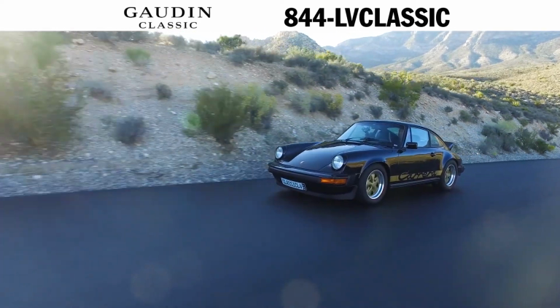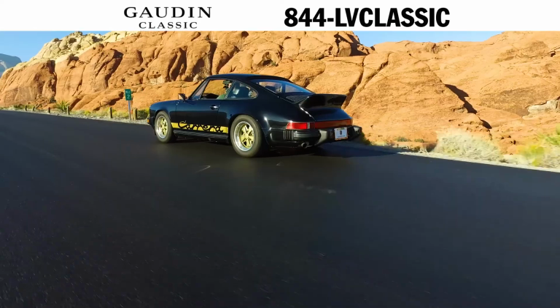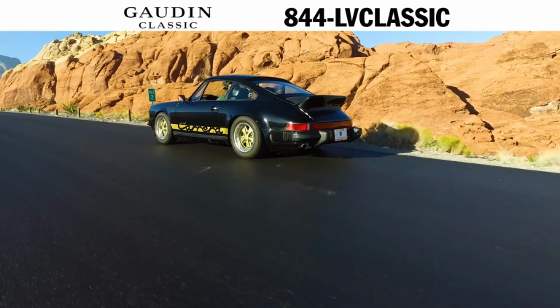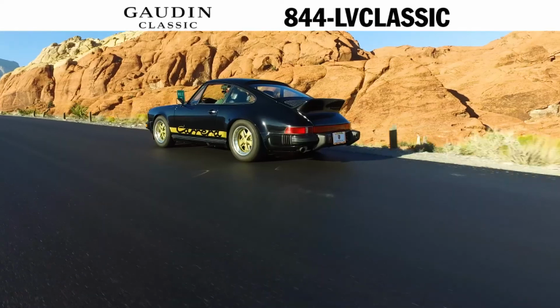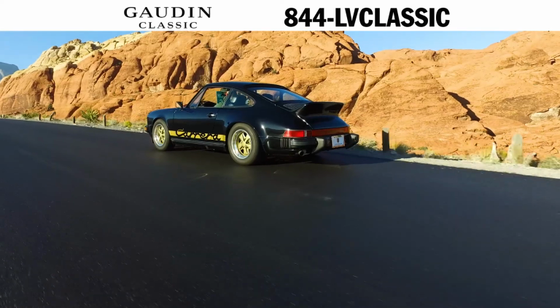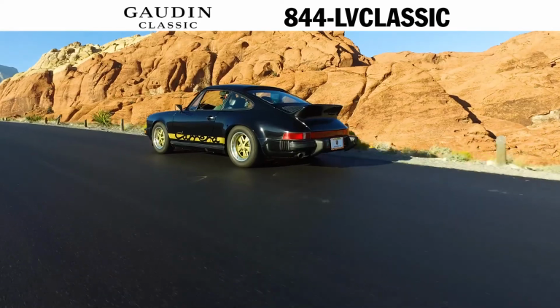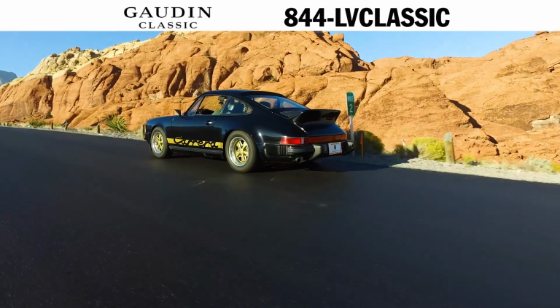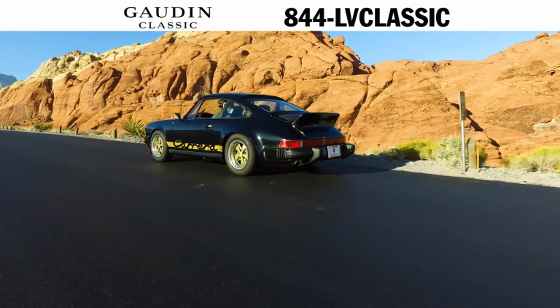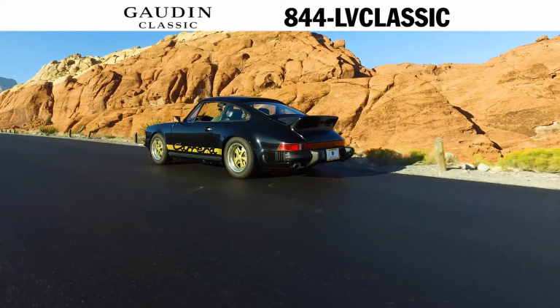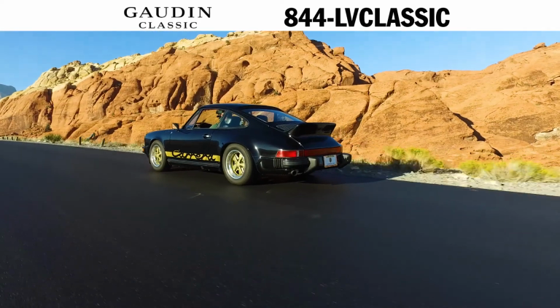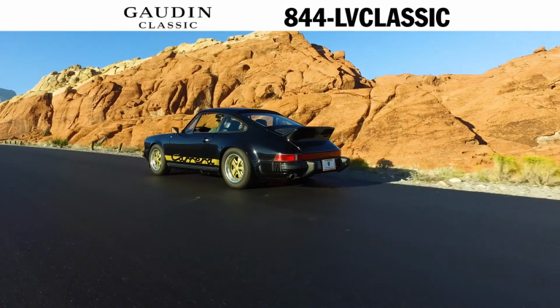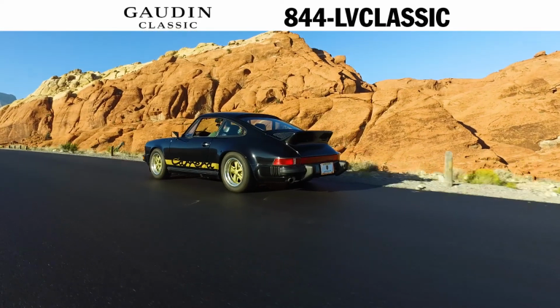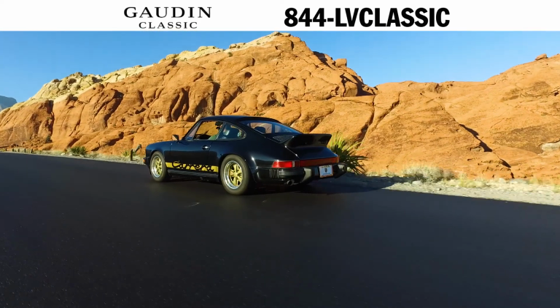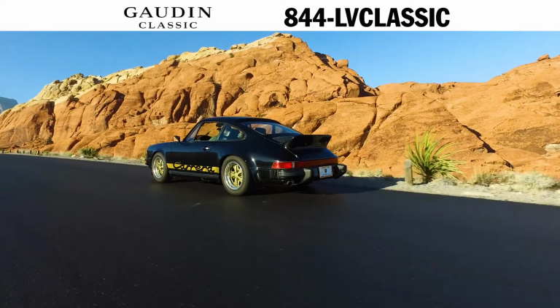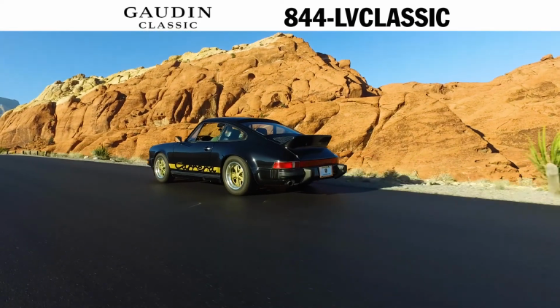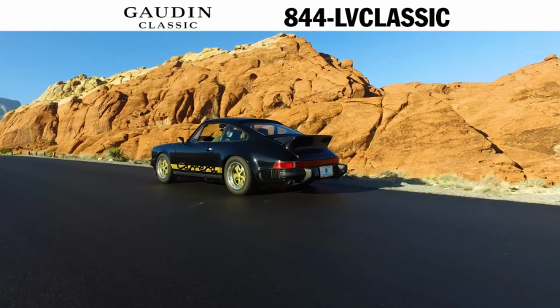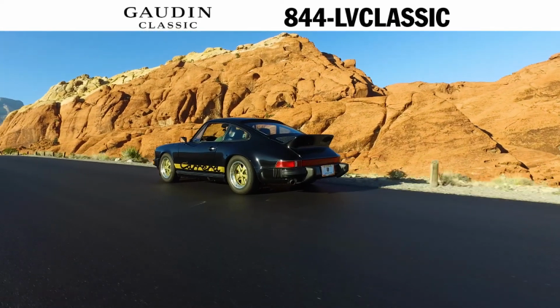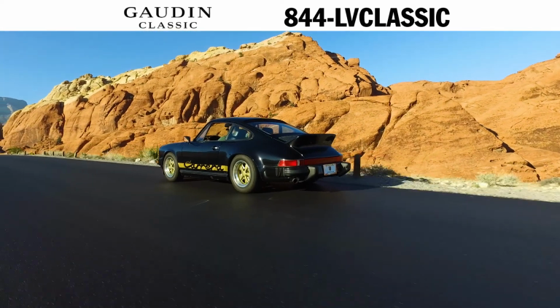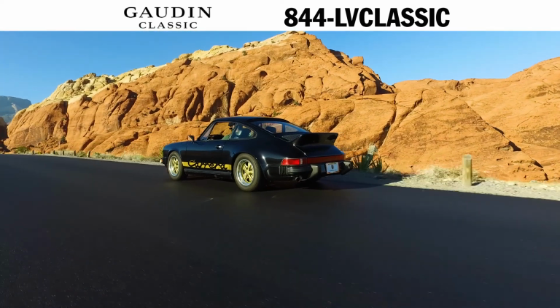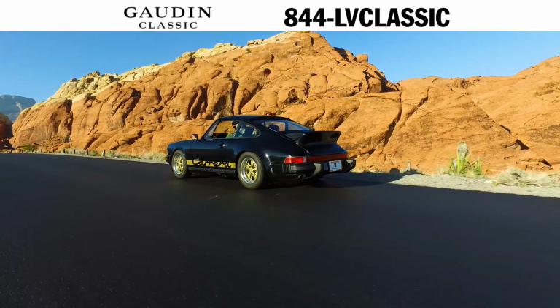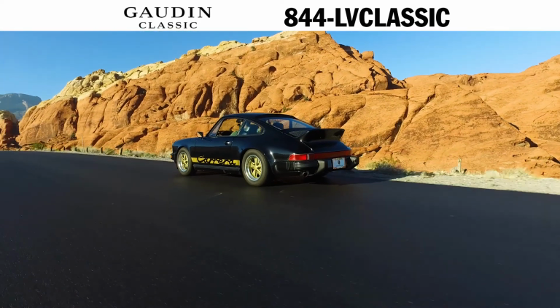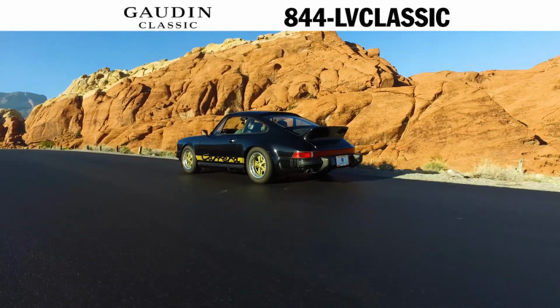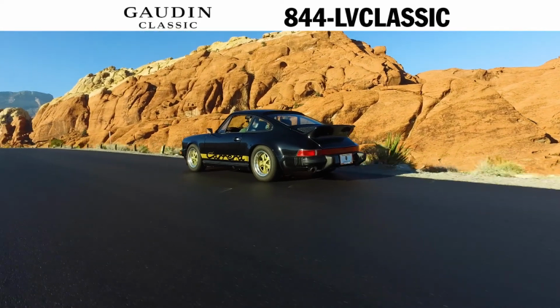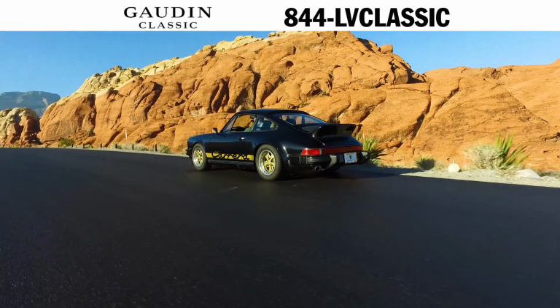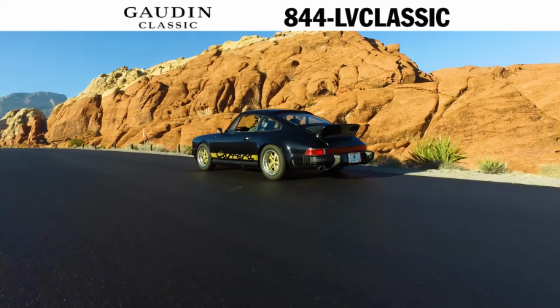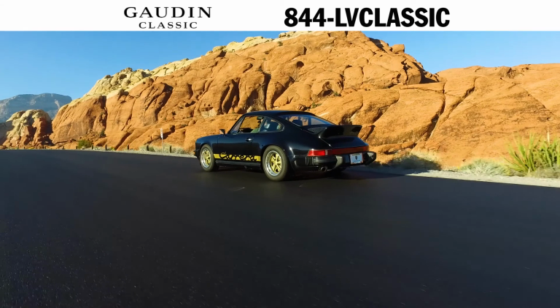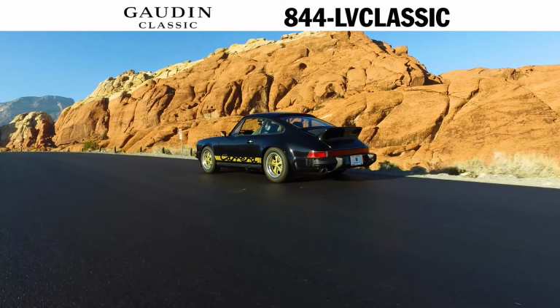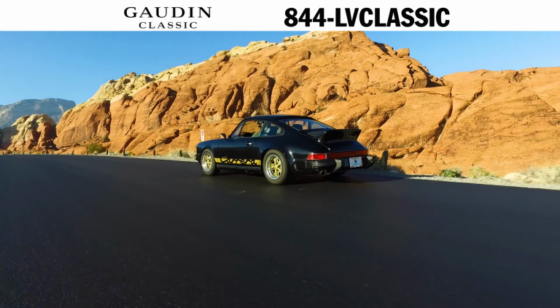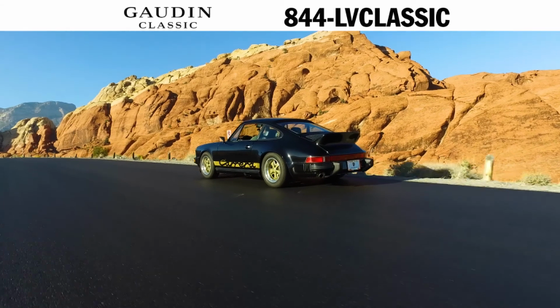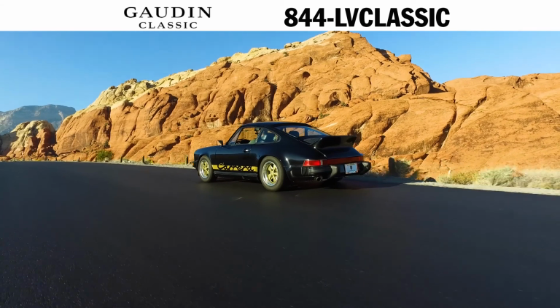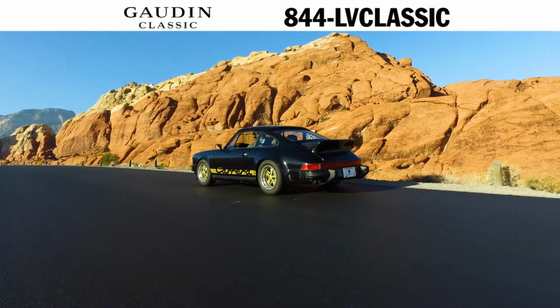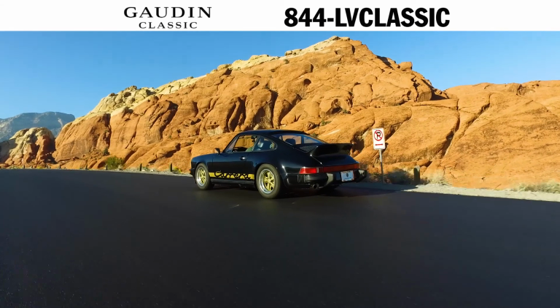Our classic trained technicians have given this car a clean bill of health and it is ready to be driven and enjoyed.